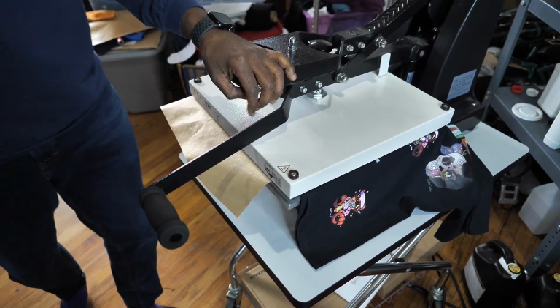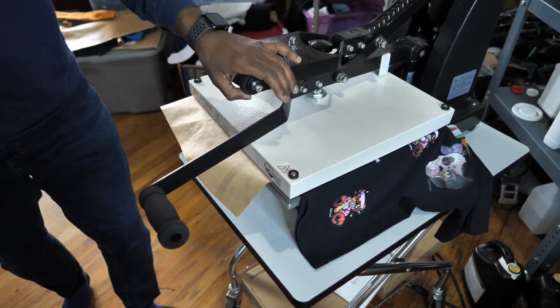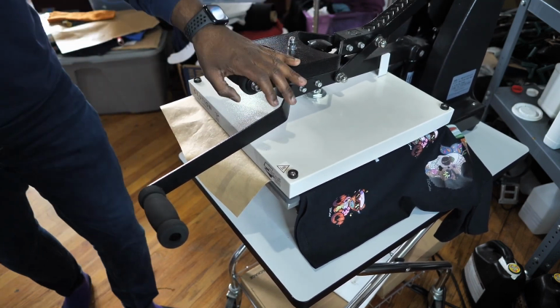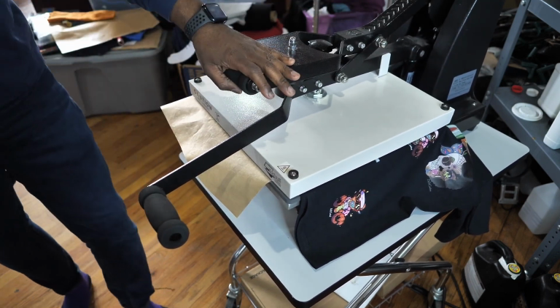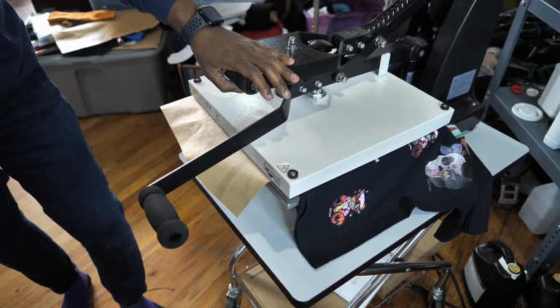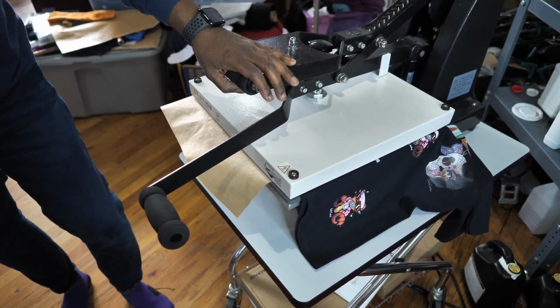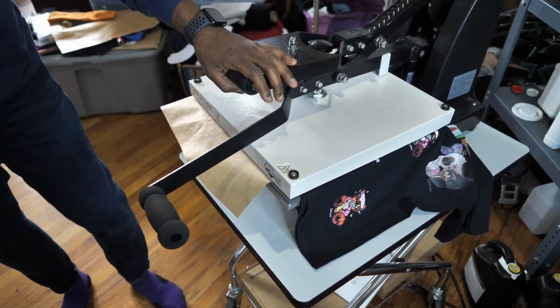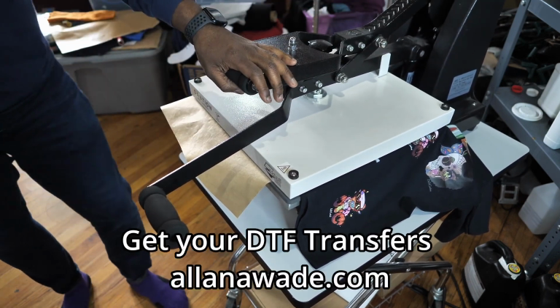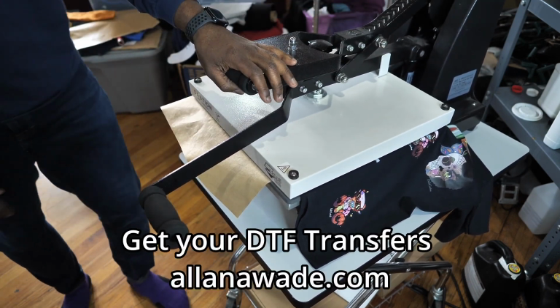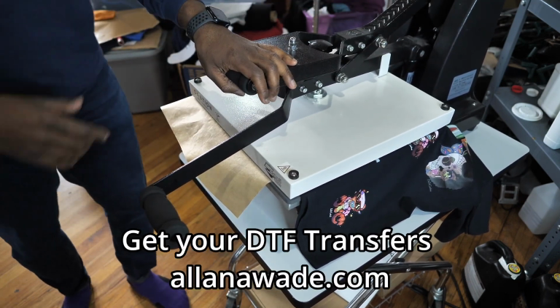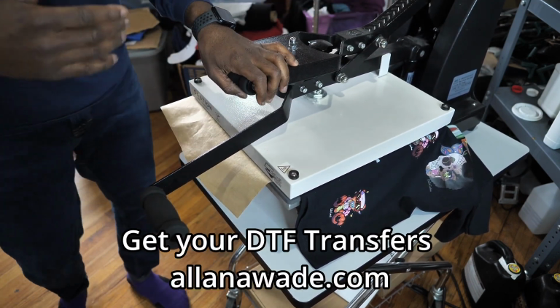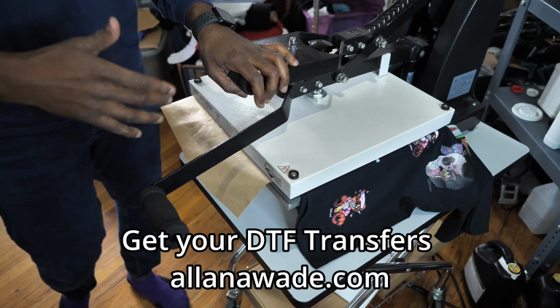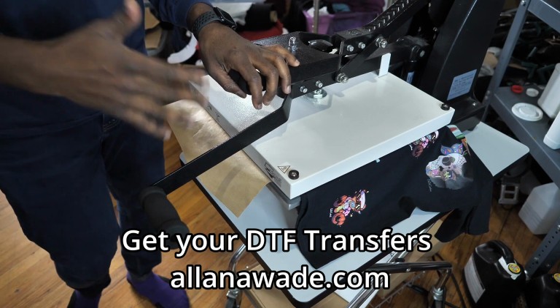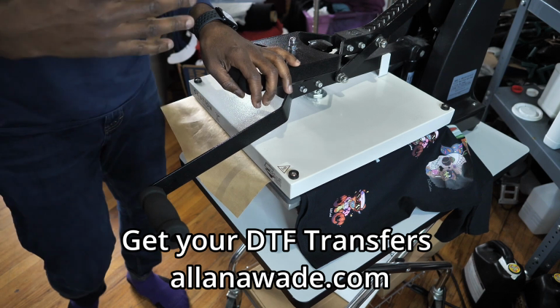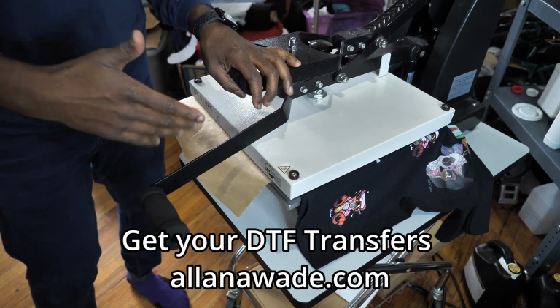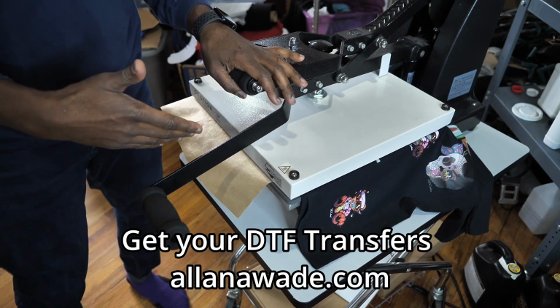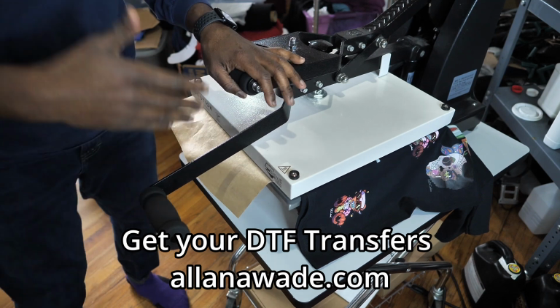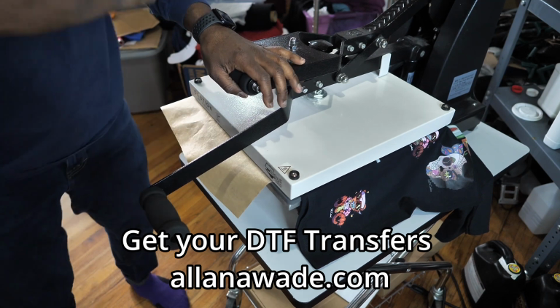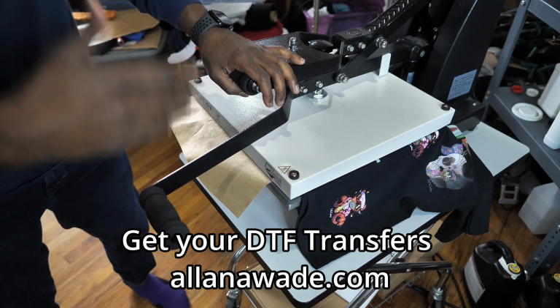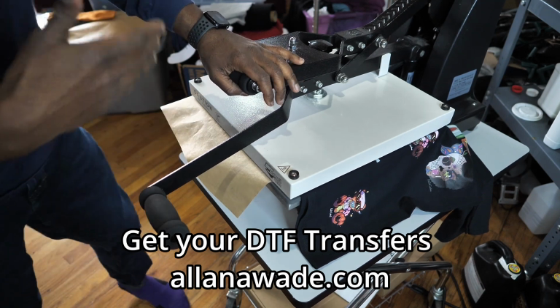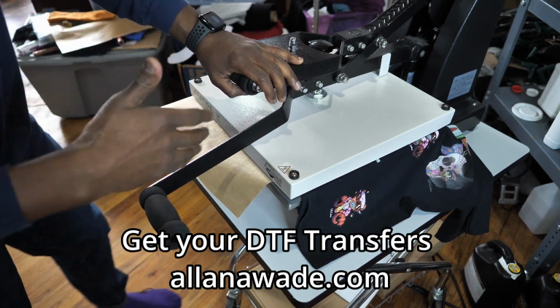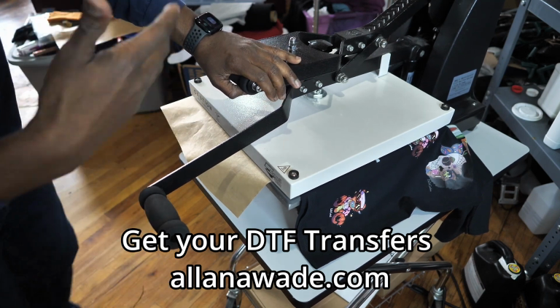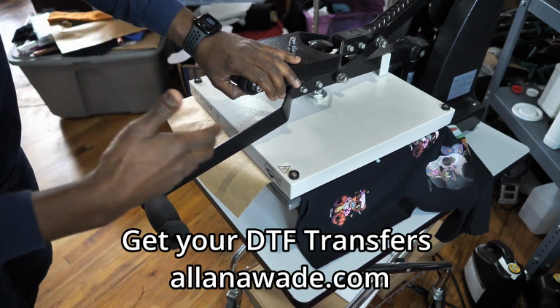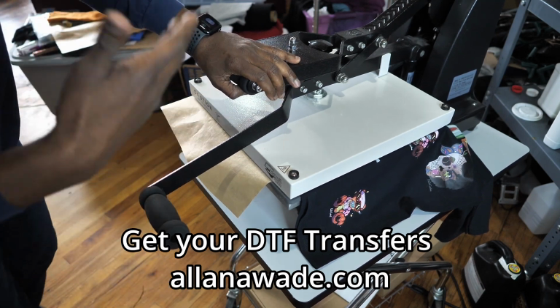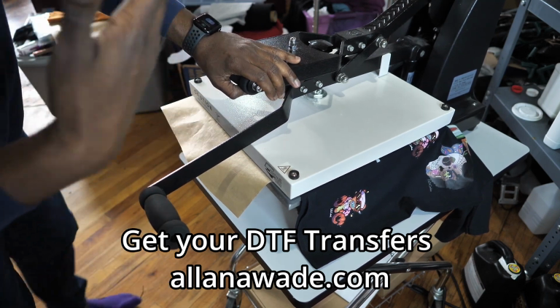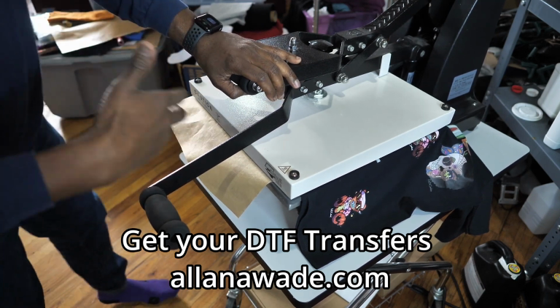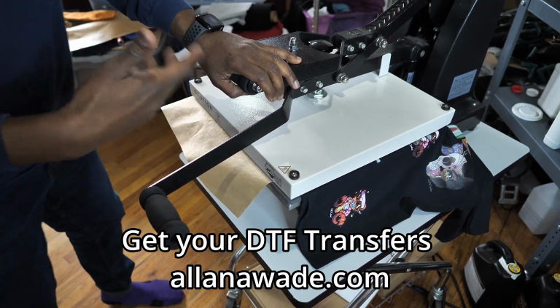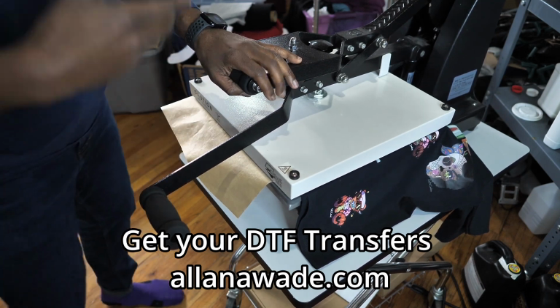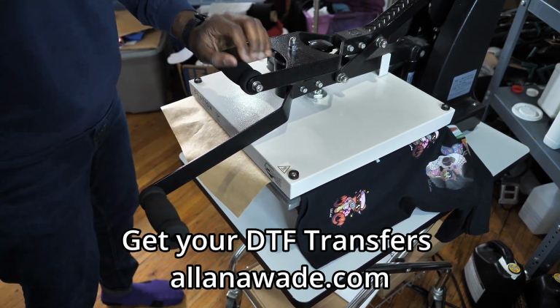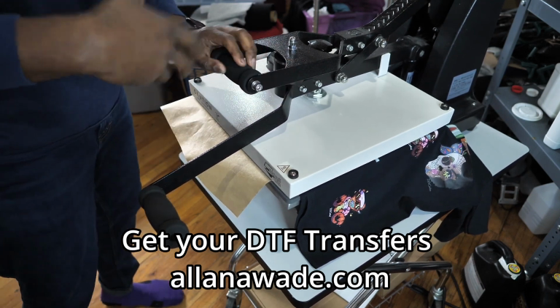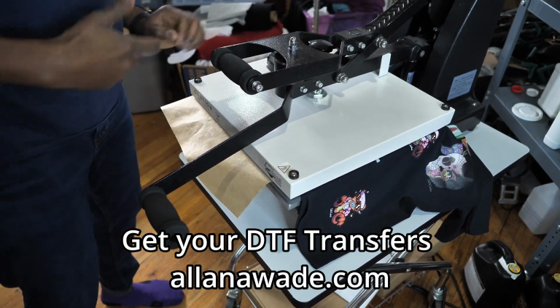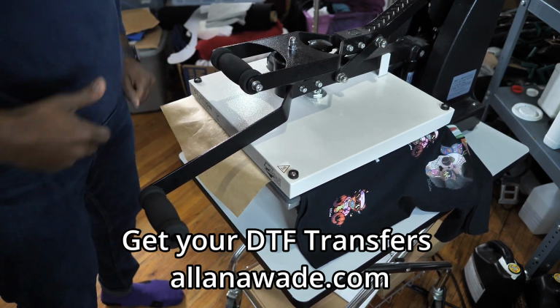Guys, alanawade.com — get yourself some heat transfer presses!